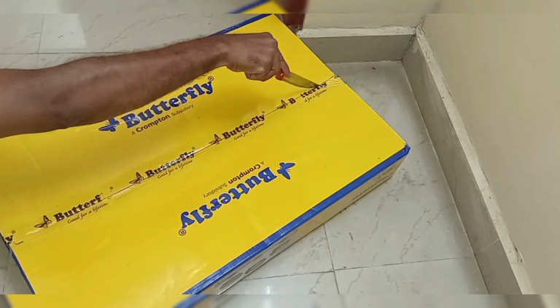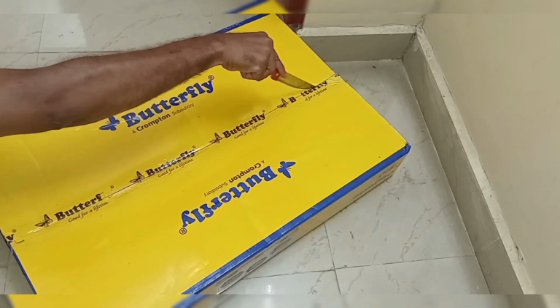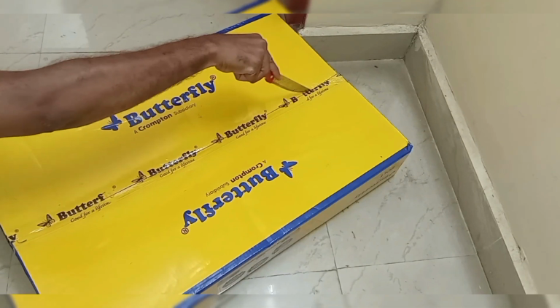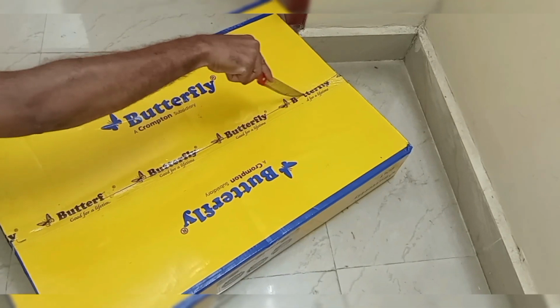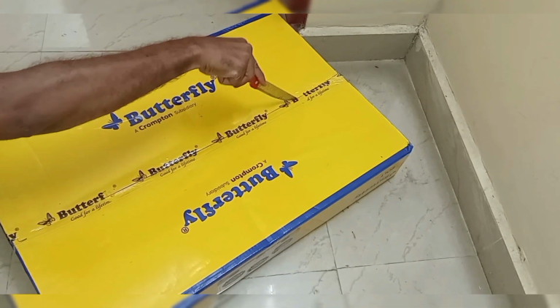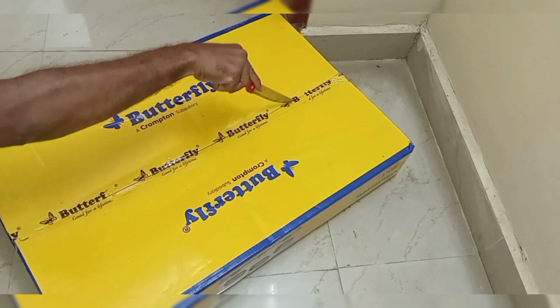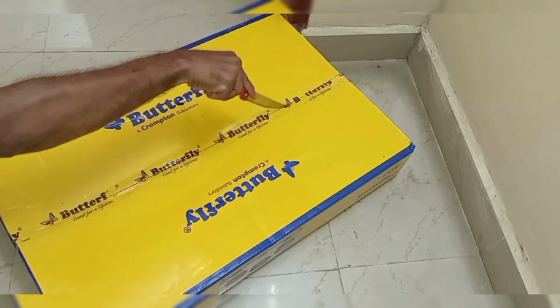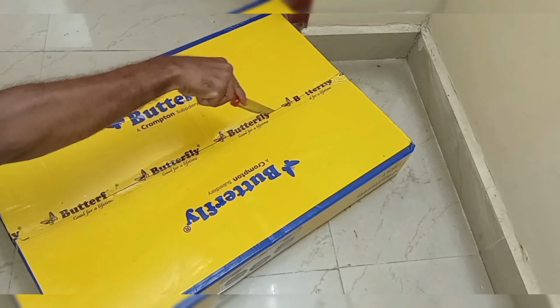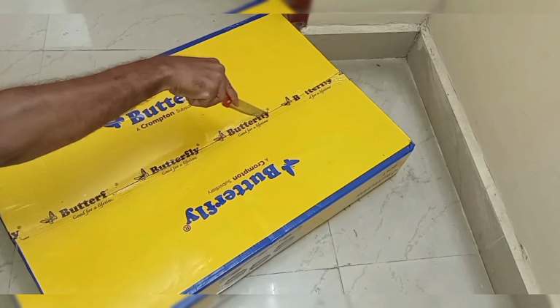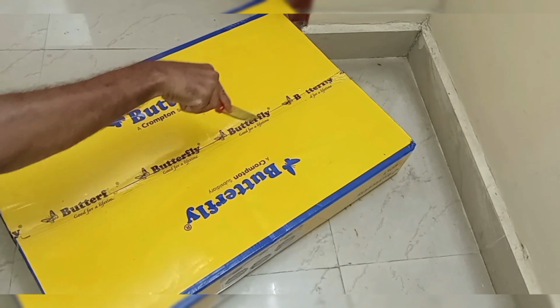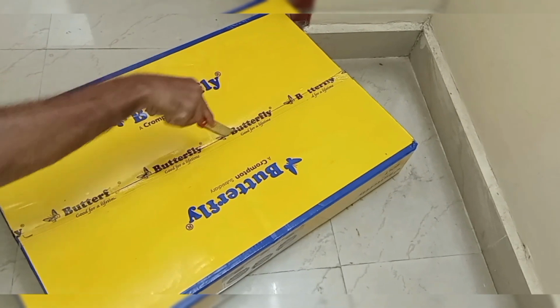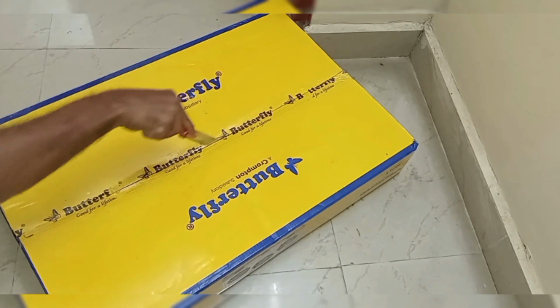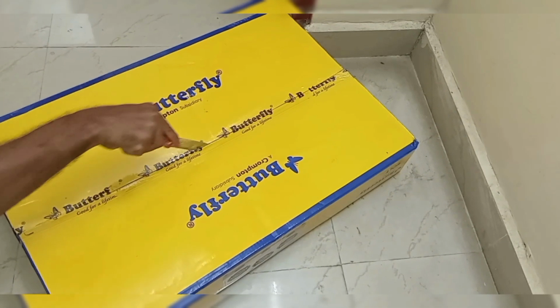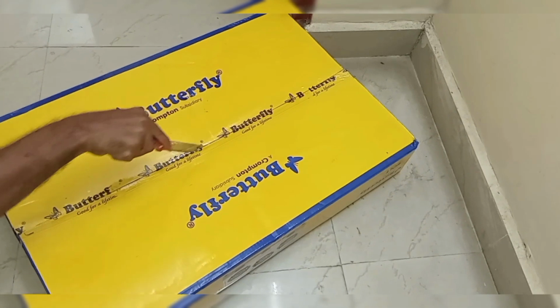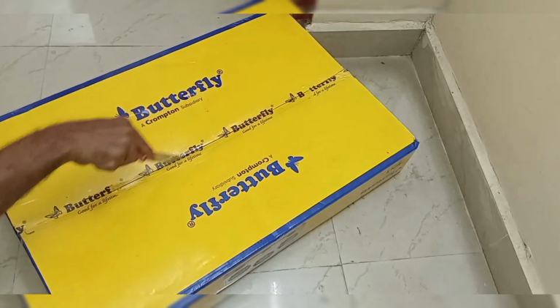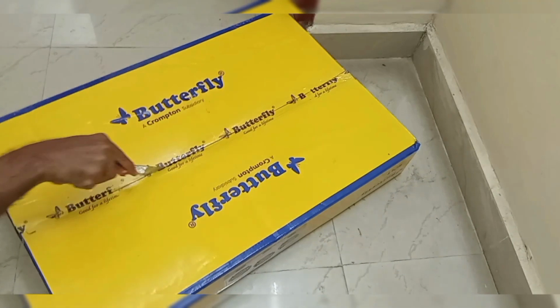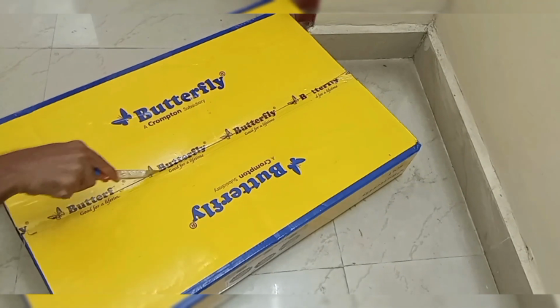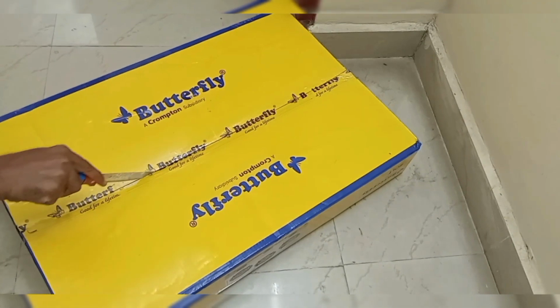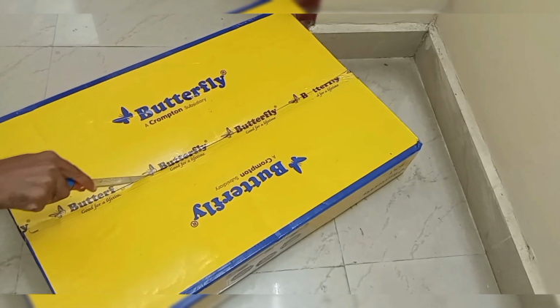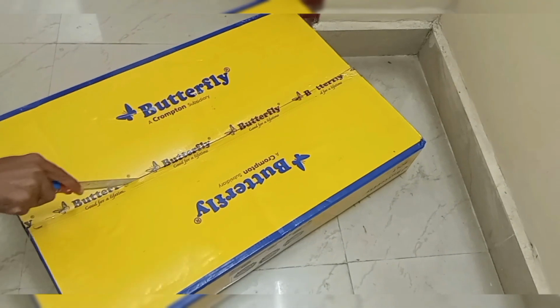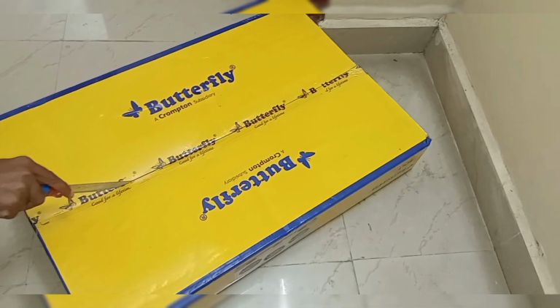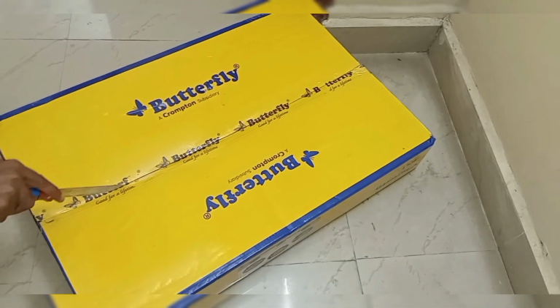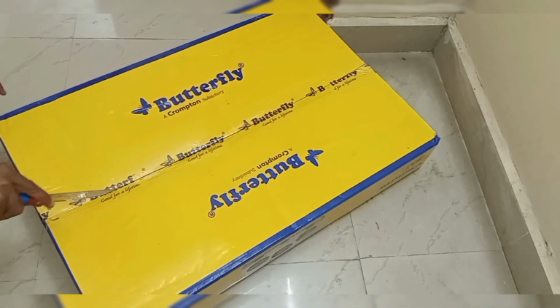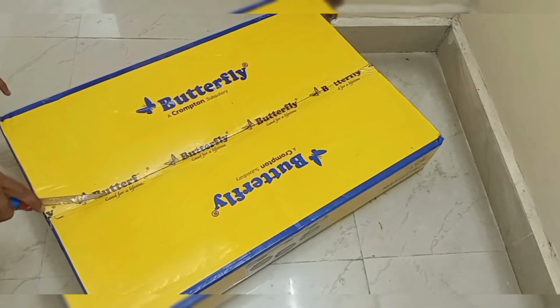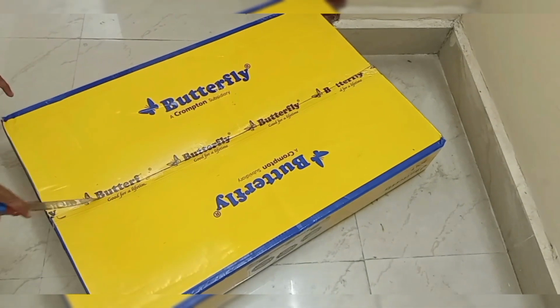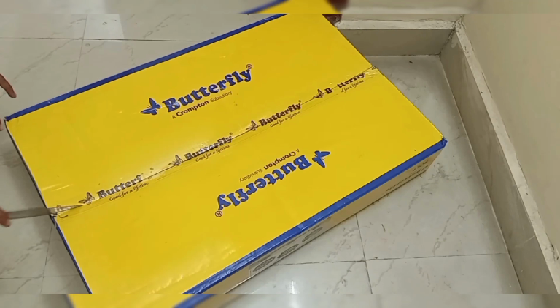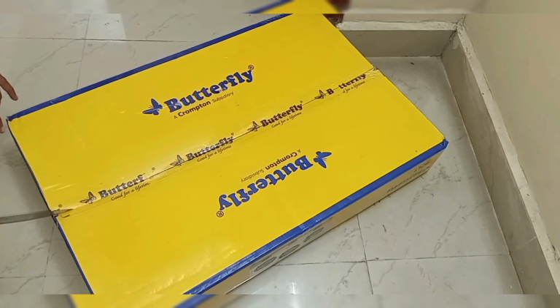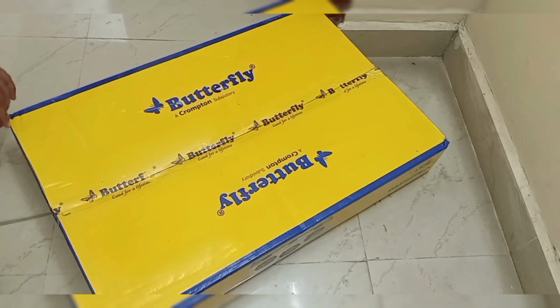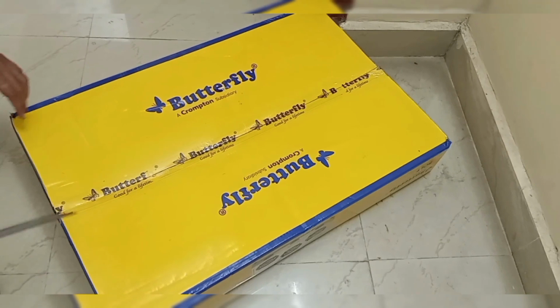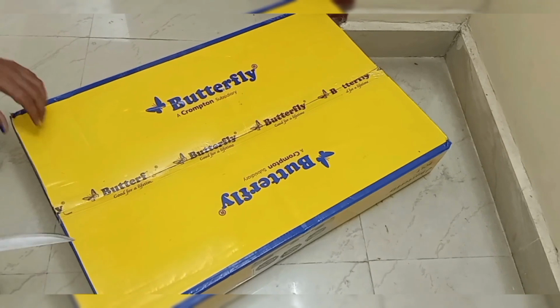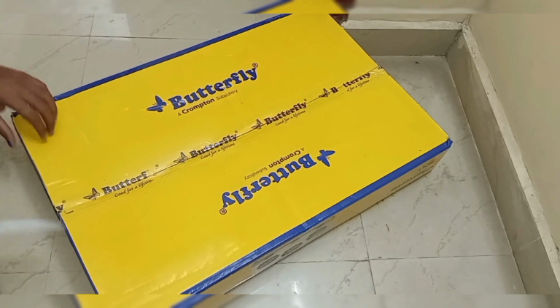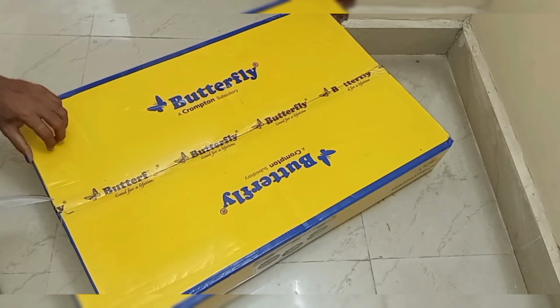Hello viewers, welcome back to our channel, Shop With Me Amritha. Today we are going to show an unboxing video.